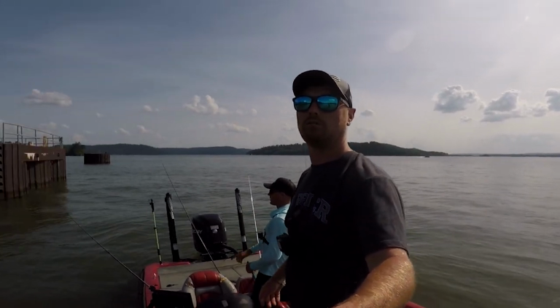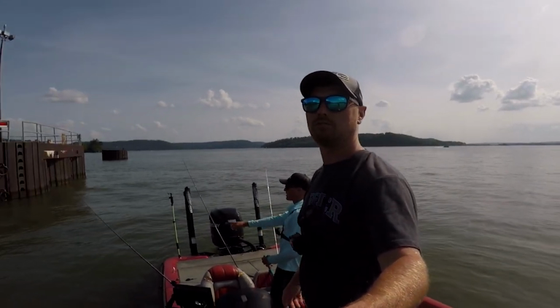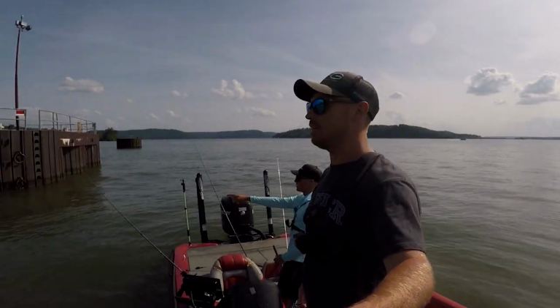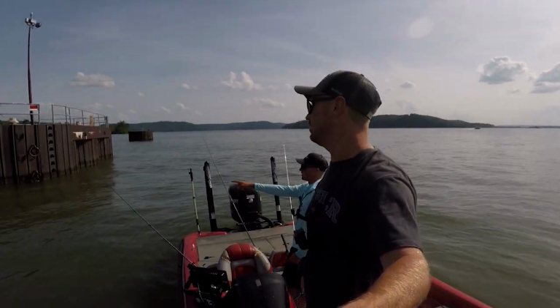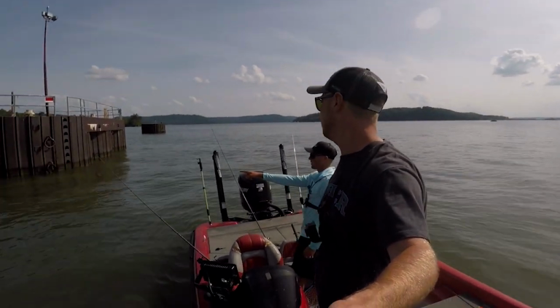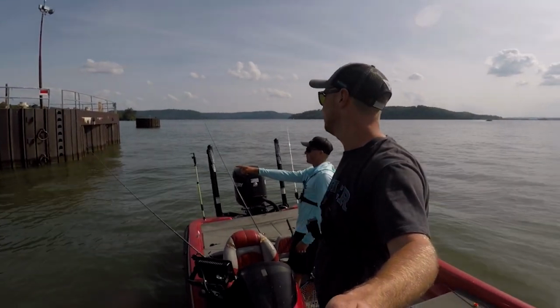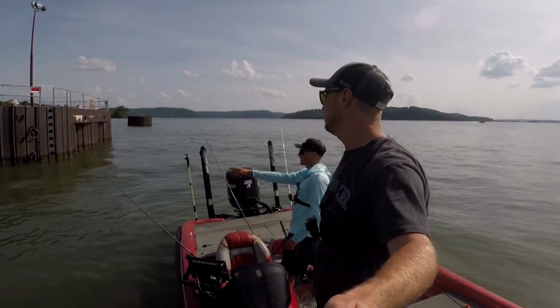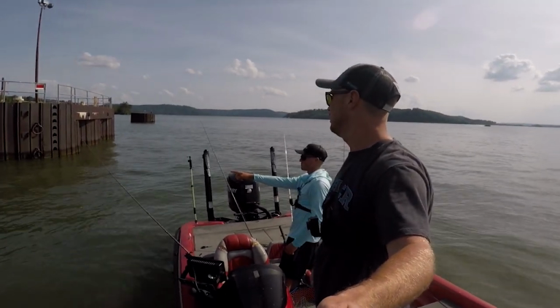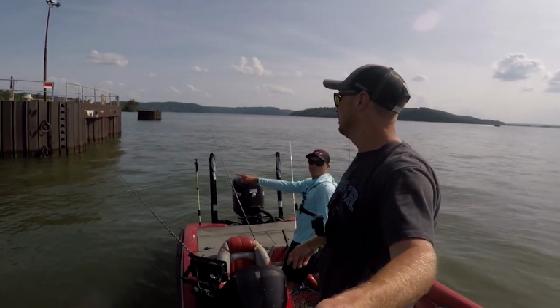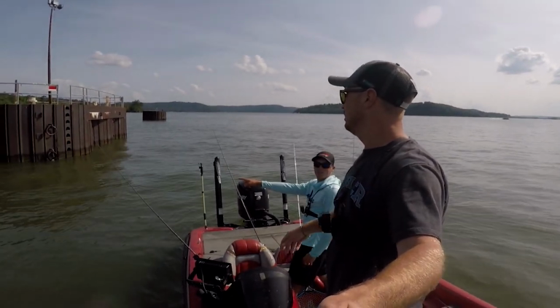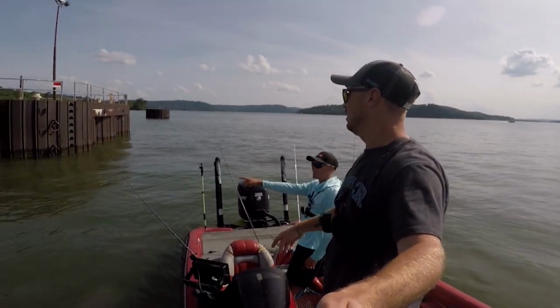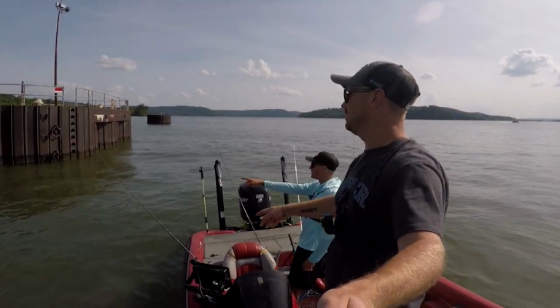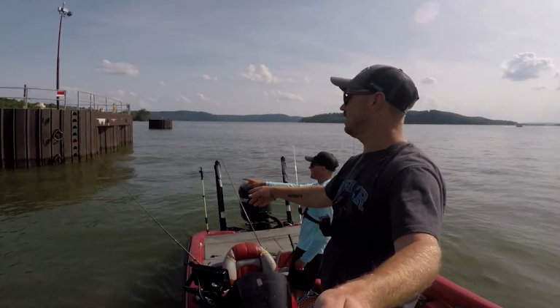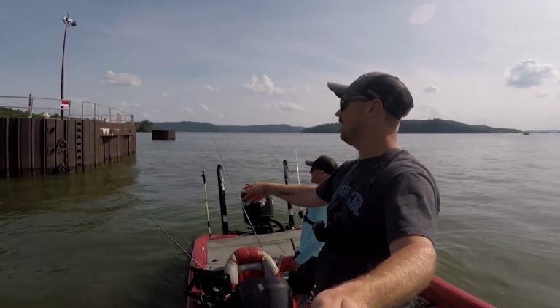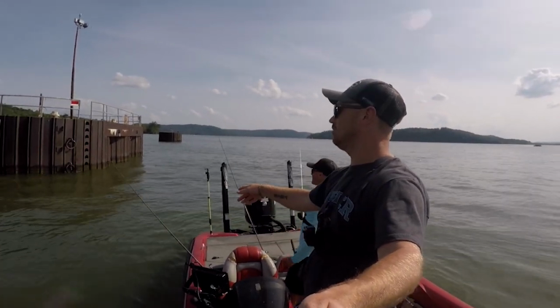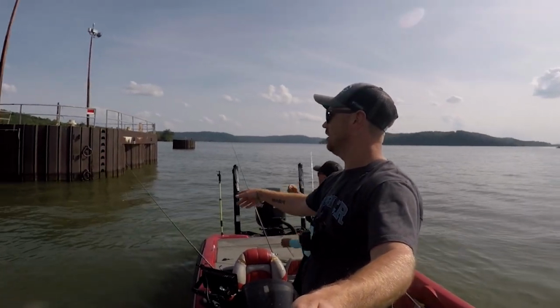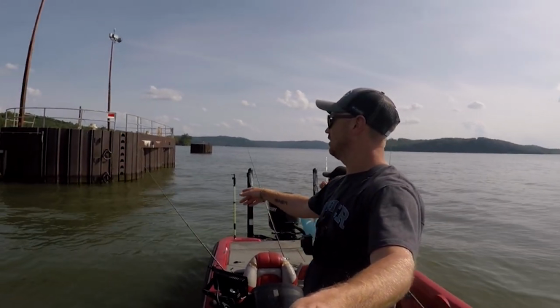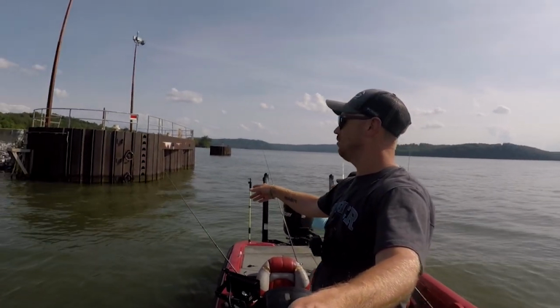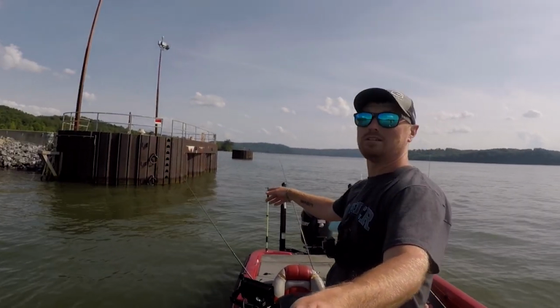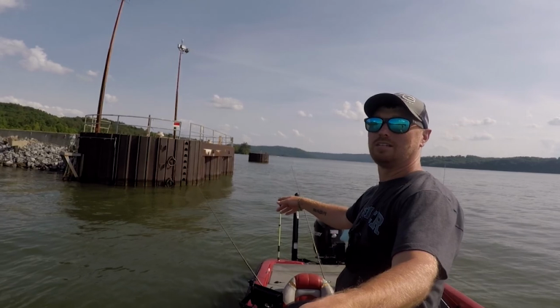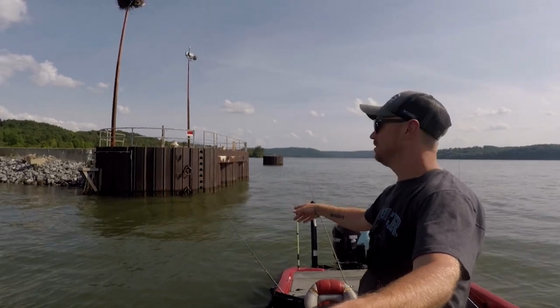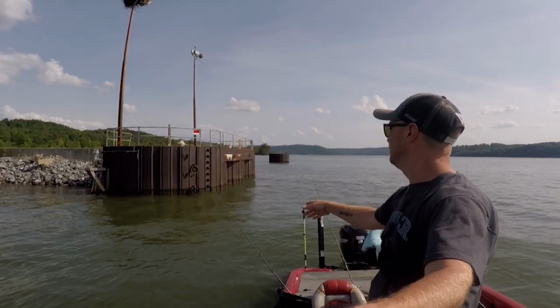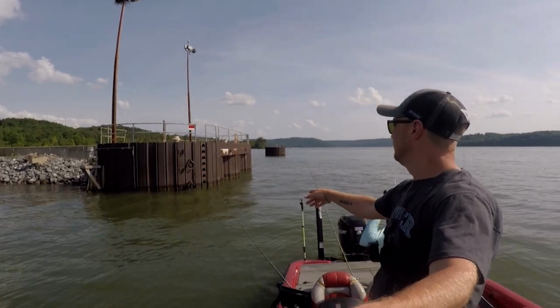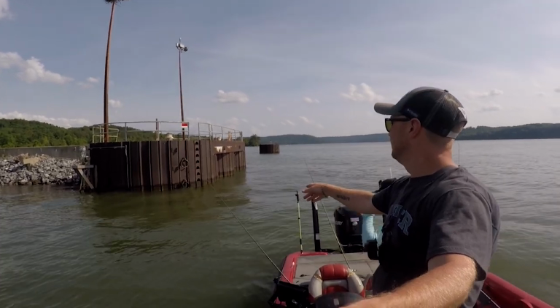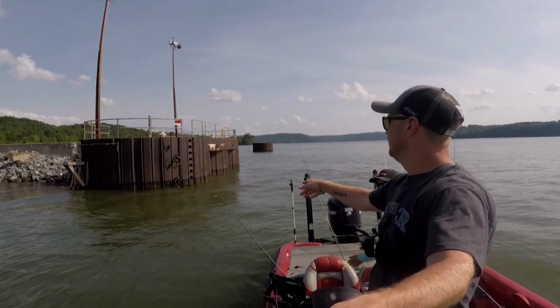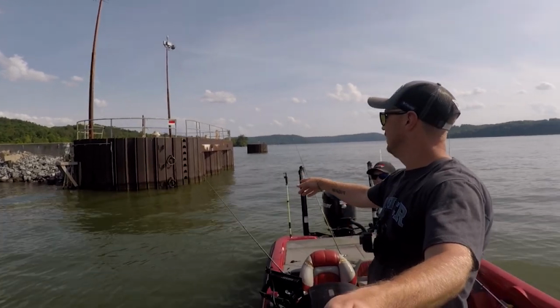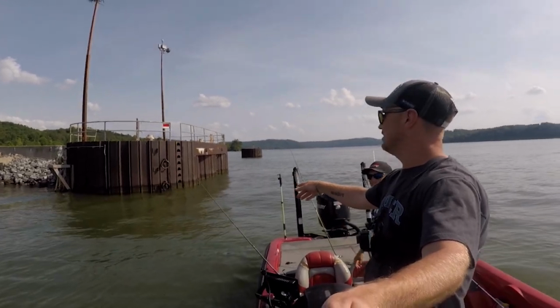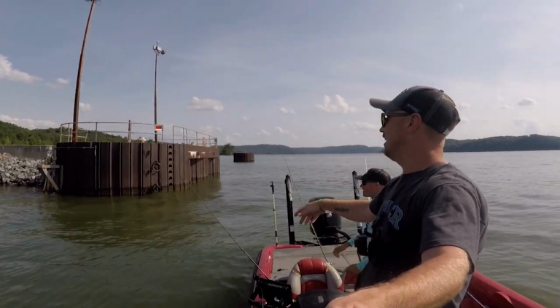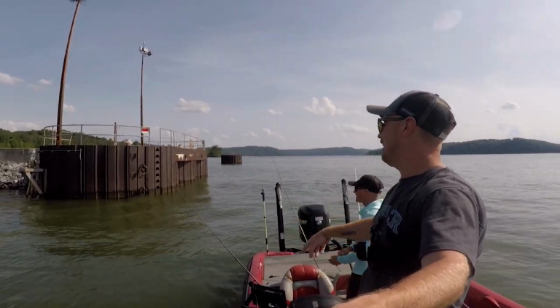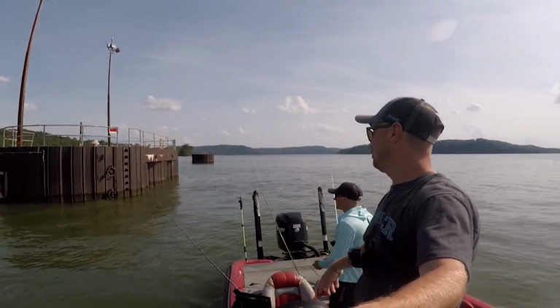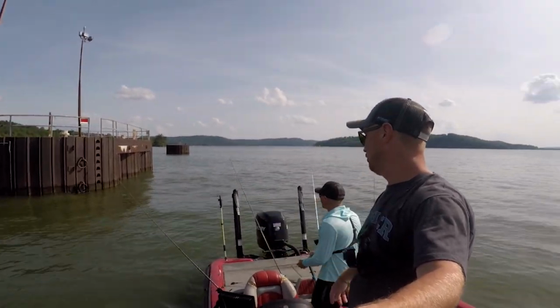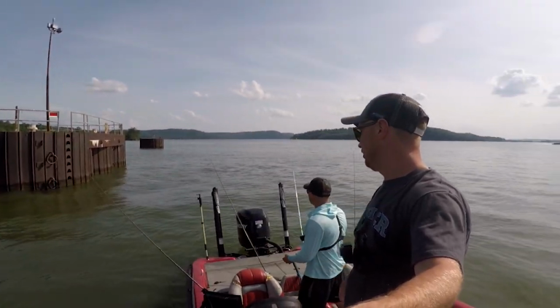He's got a live one — look at that rod tip! That is a lively bluegill.